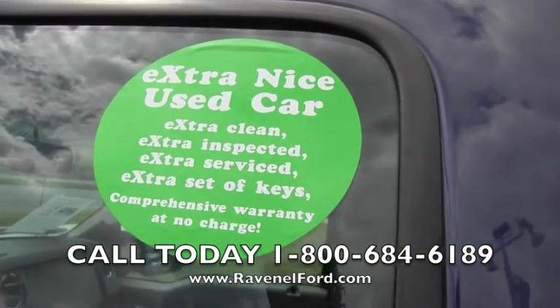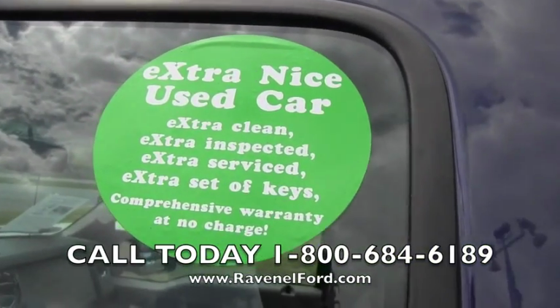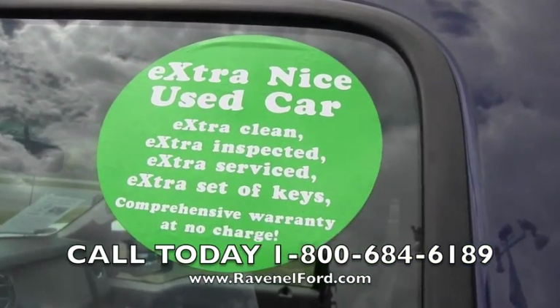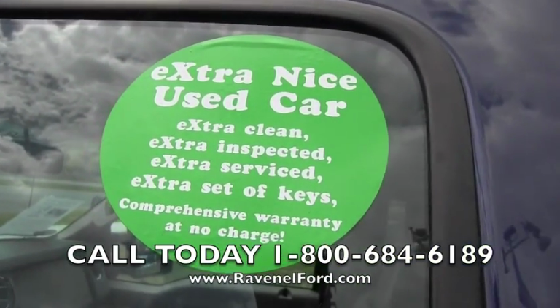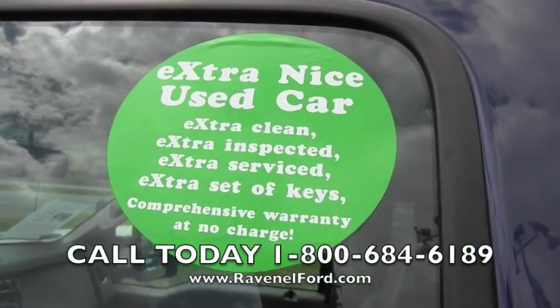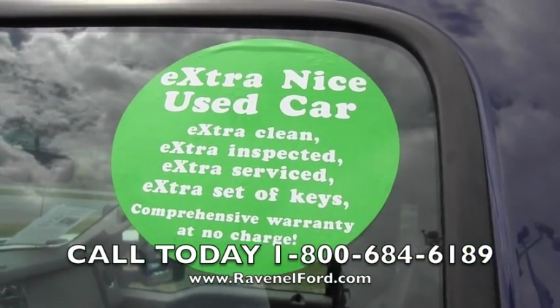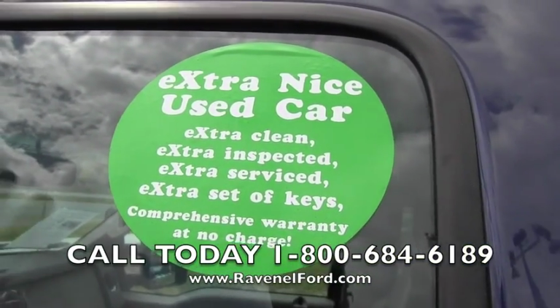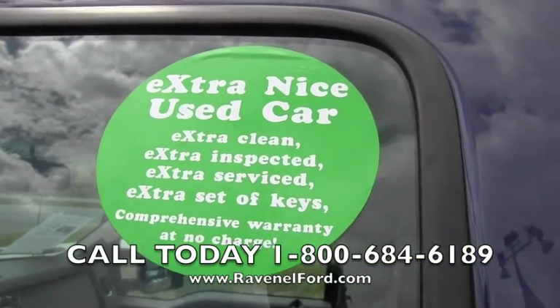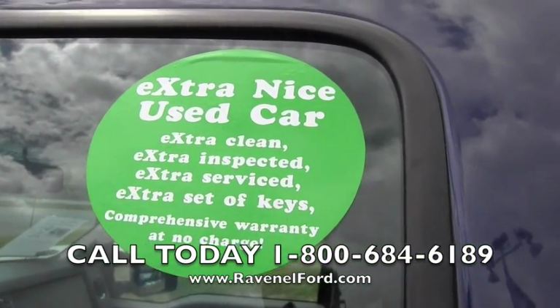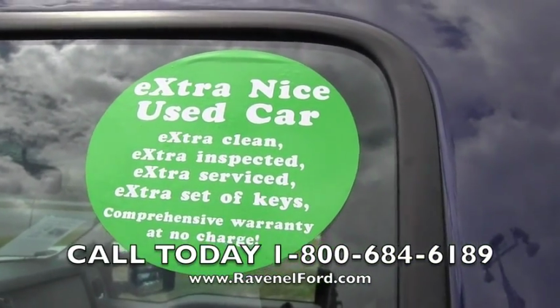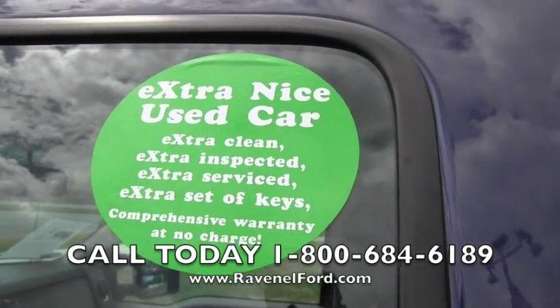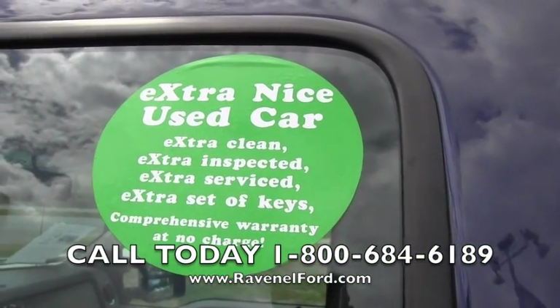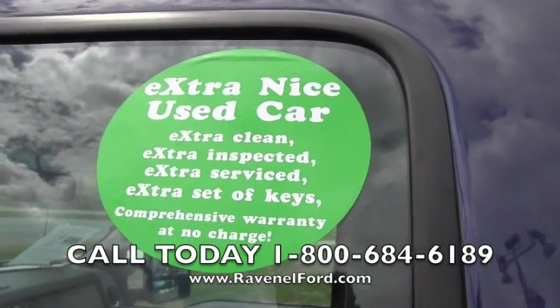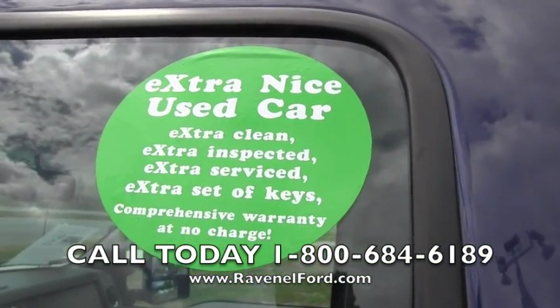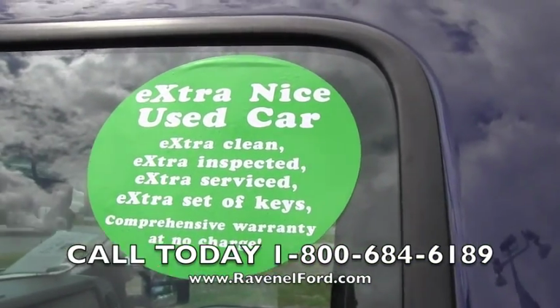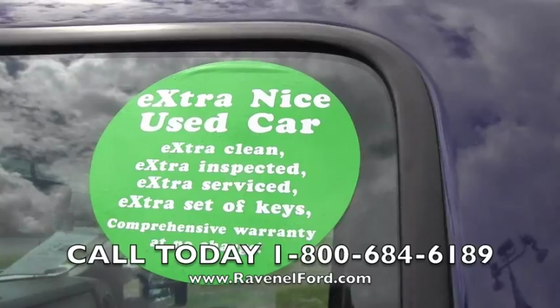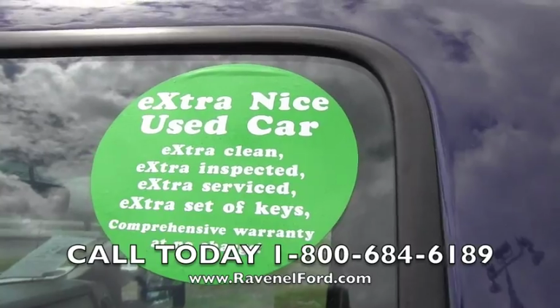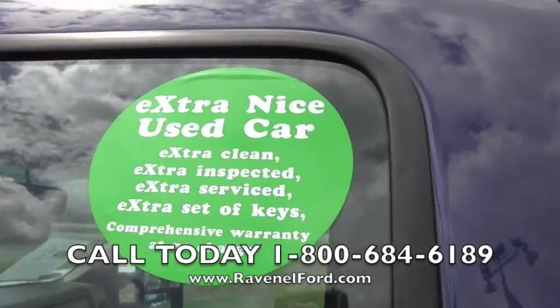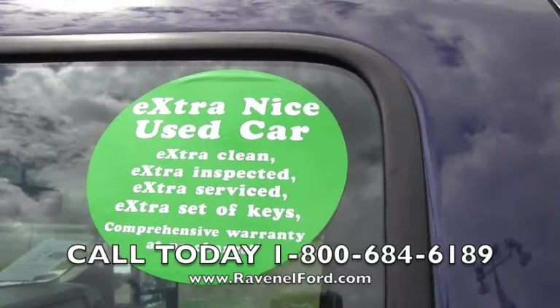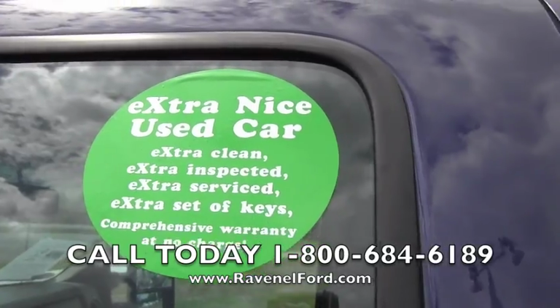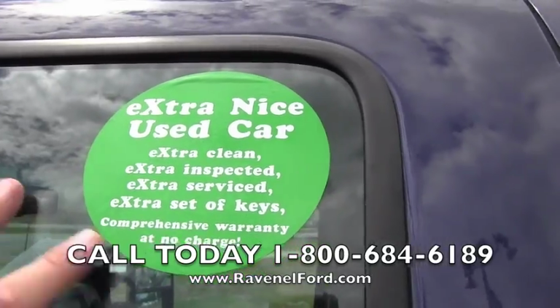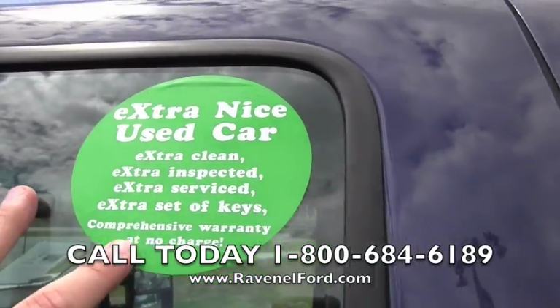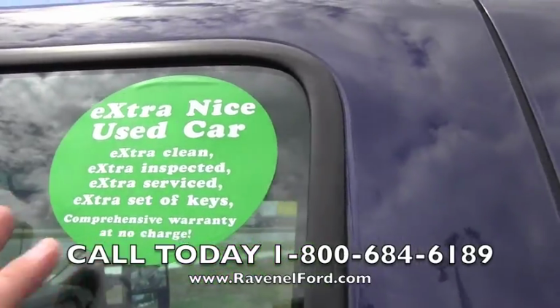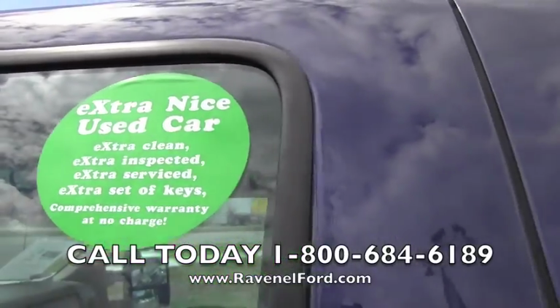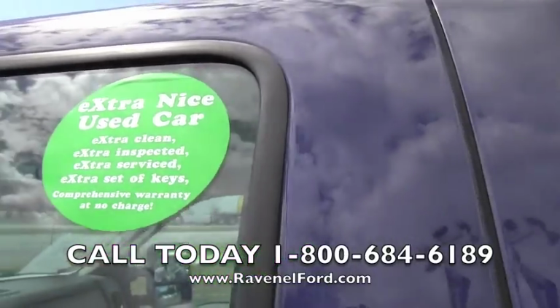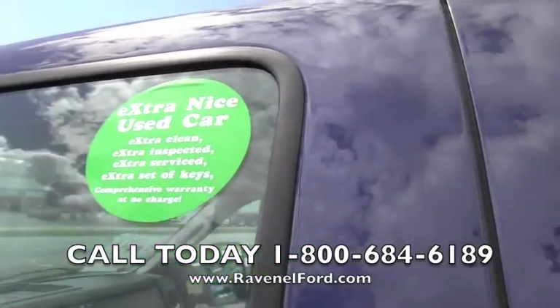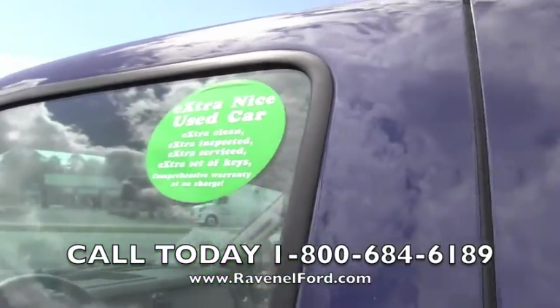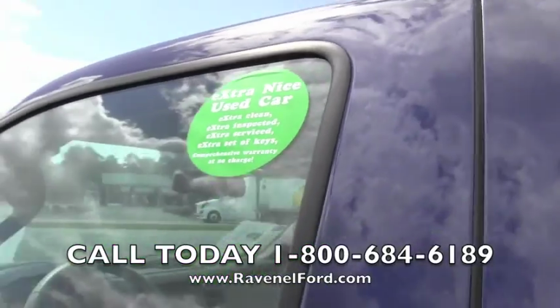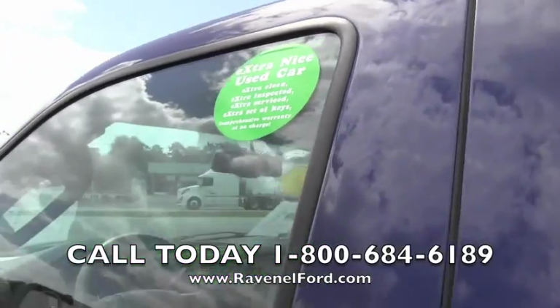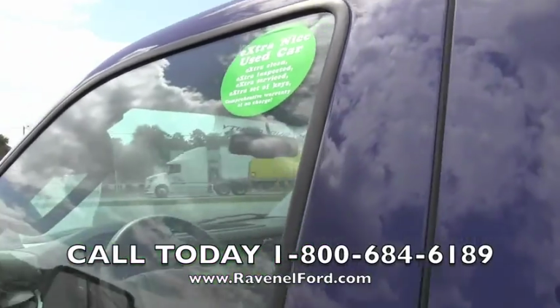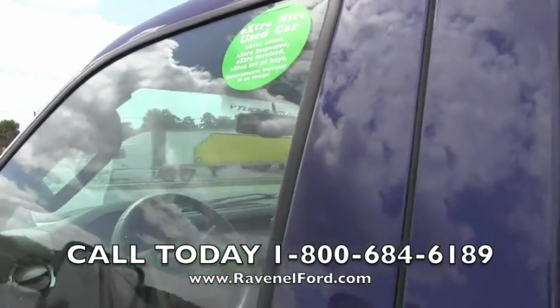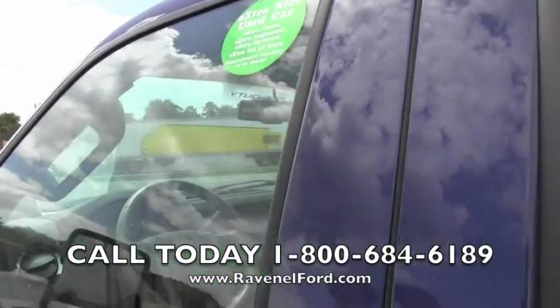Let's take a look at the interior. Green Dot car — extra clean, extra inspected, extra serviced, extra set of keys, and a comprehensive warranty at no charge, folks.